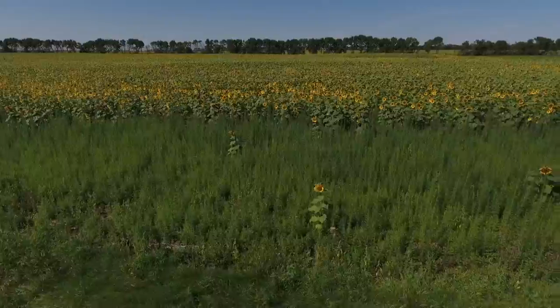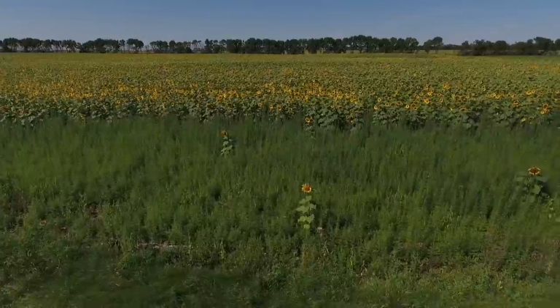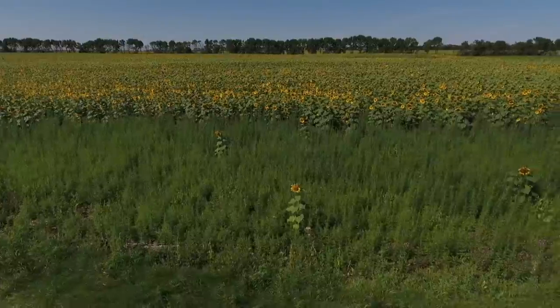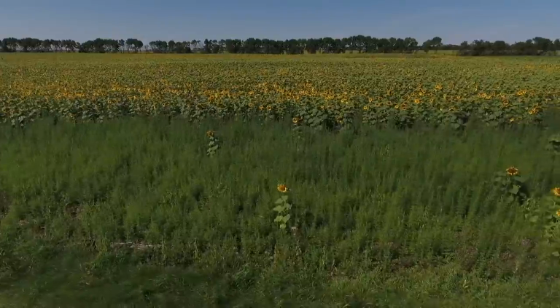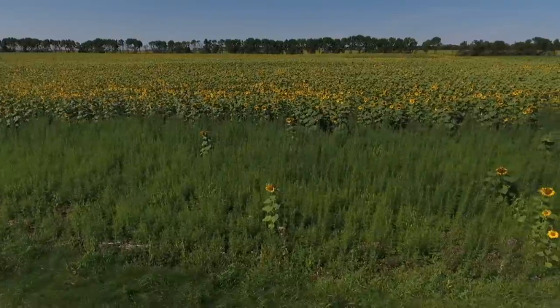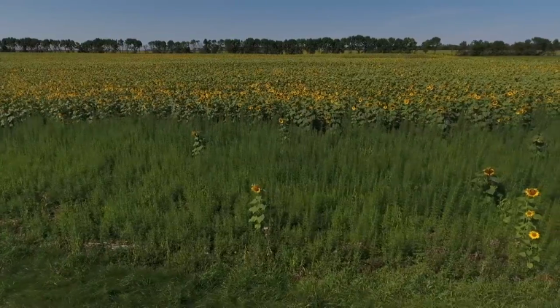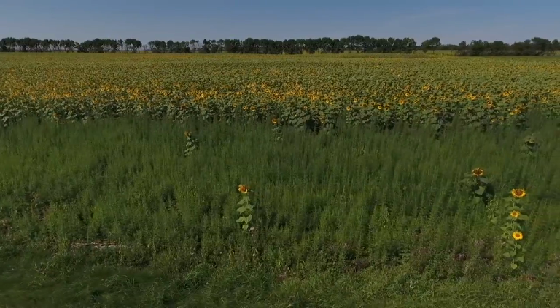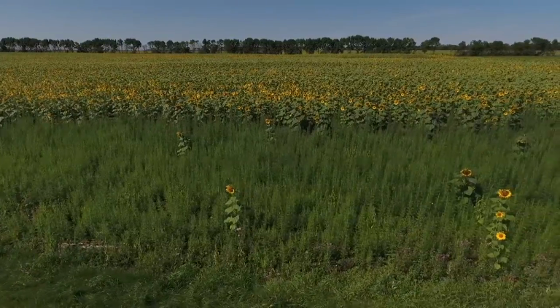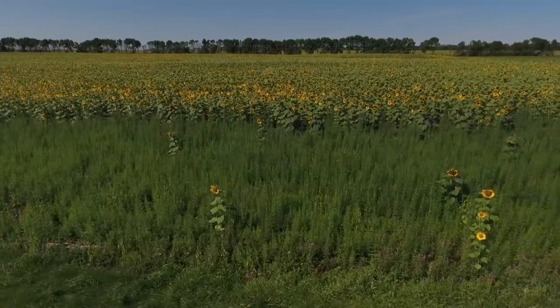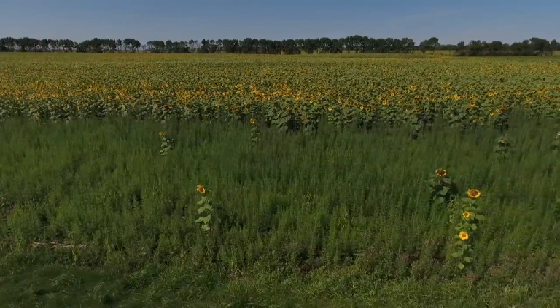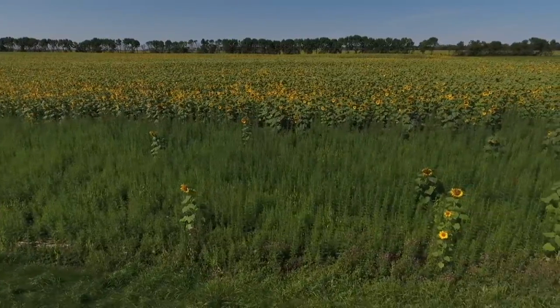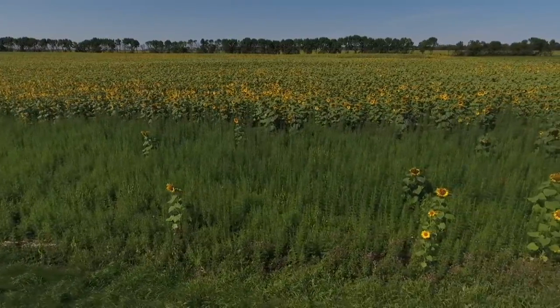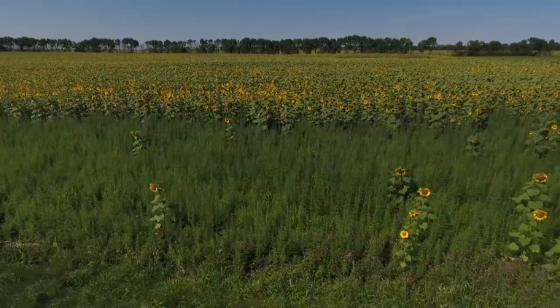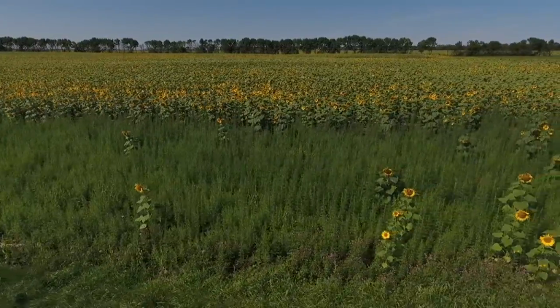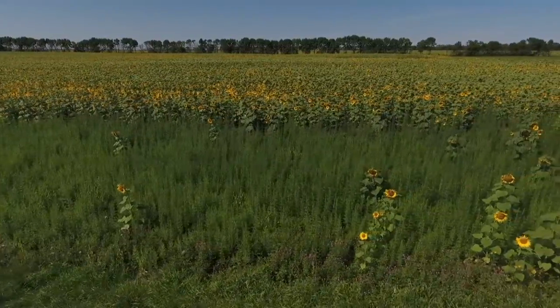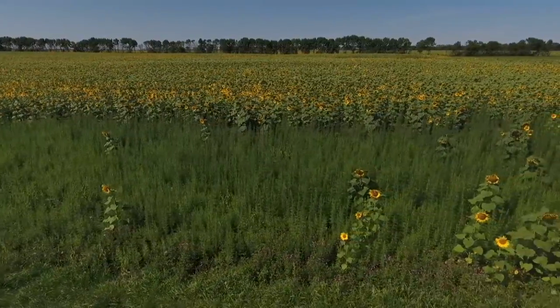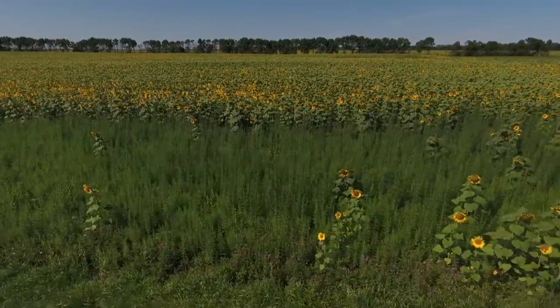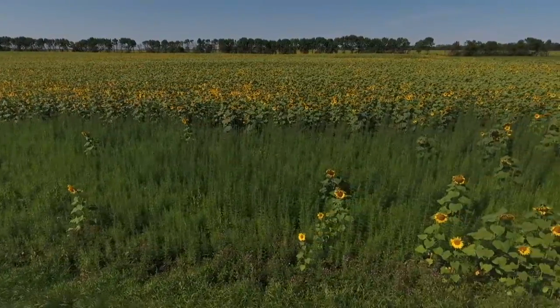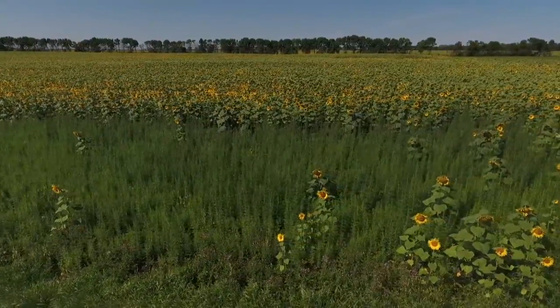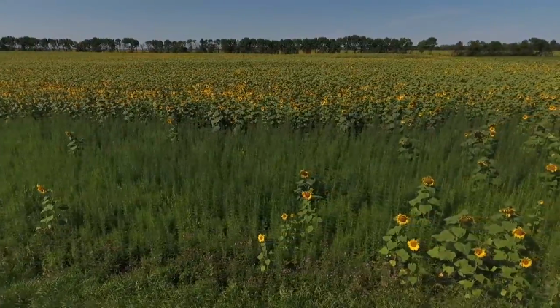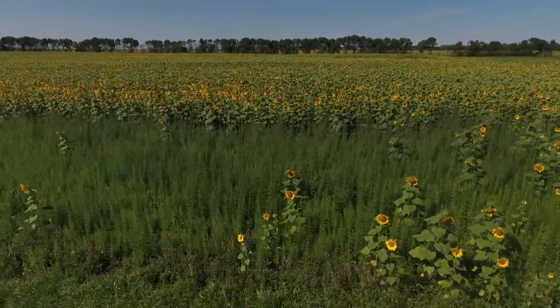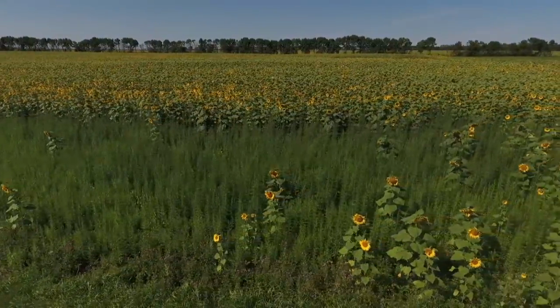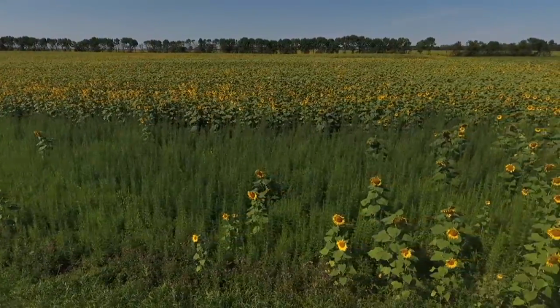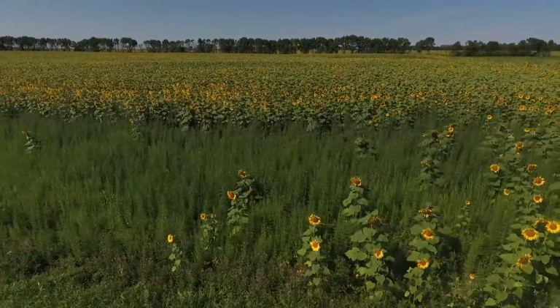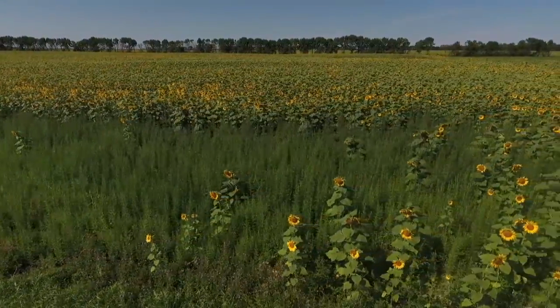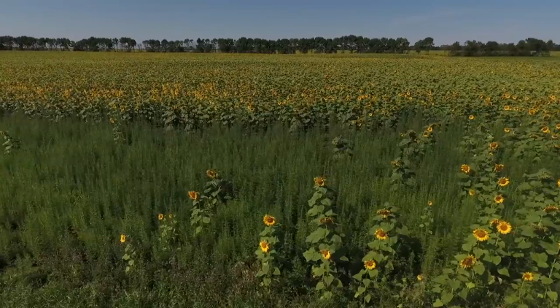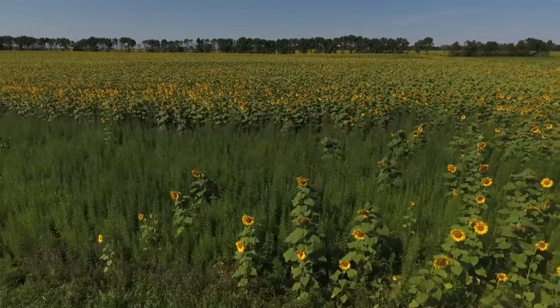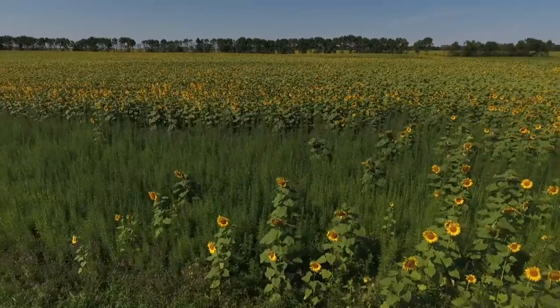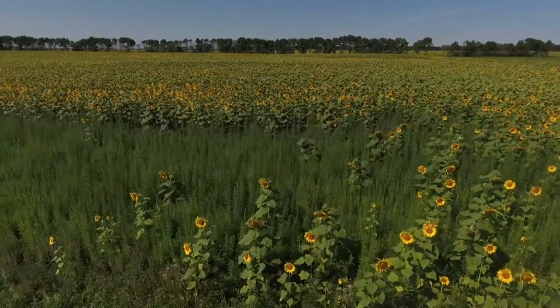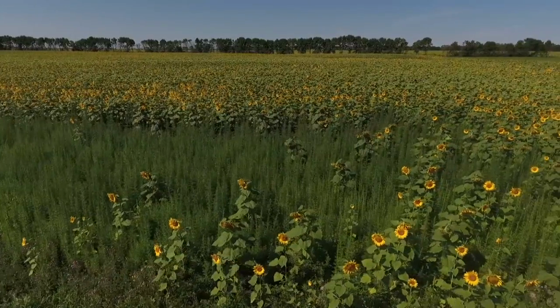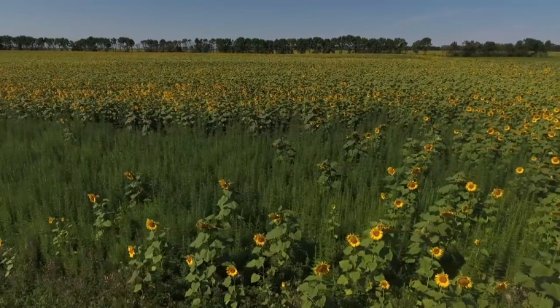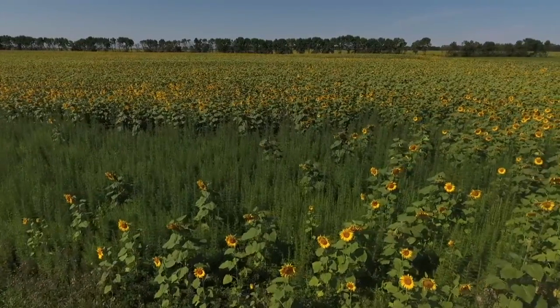Hi, my name is Doug Perkins. I'm a commercial beekeeper. We currently run around 7,000 hives in eastern North Dakota.